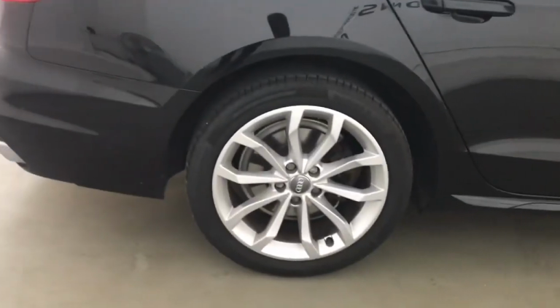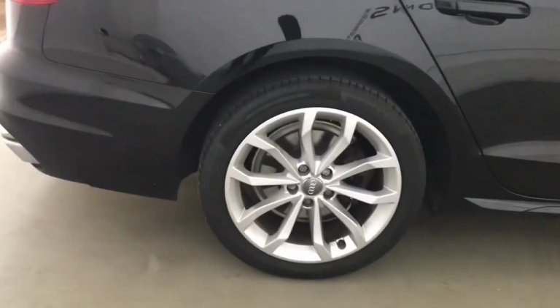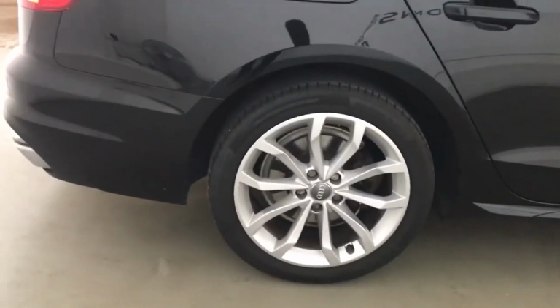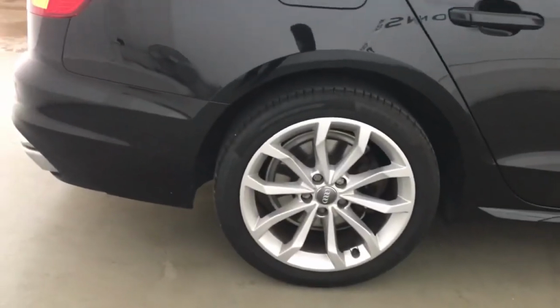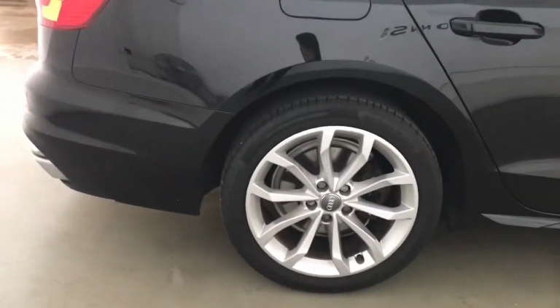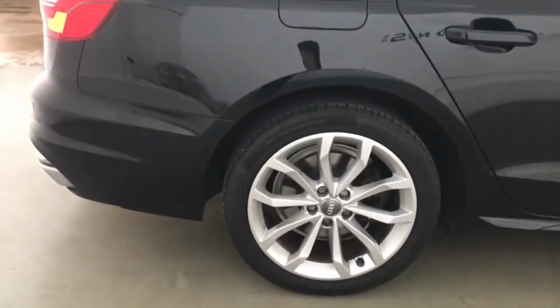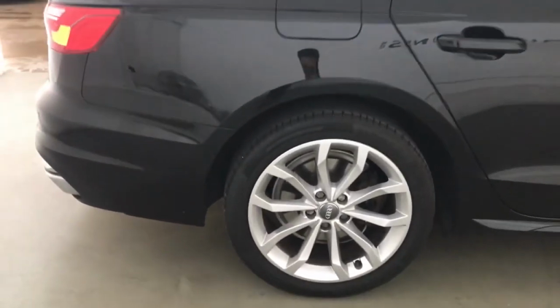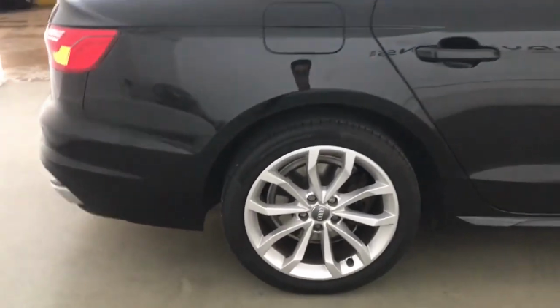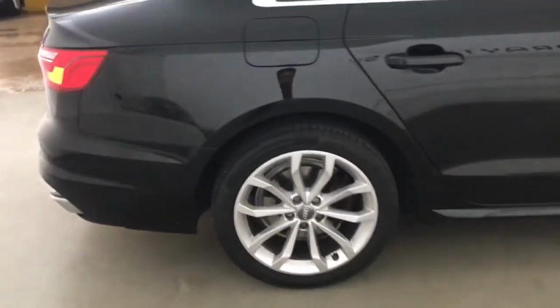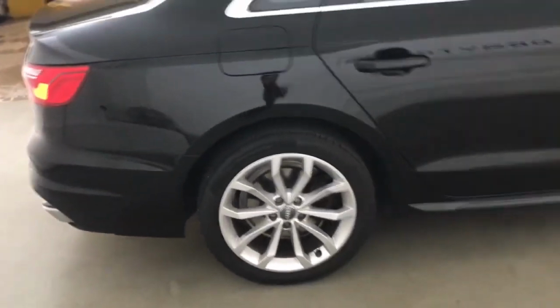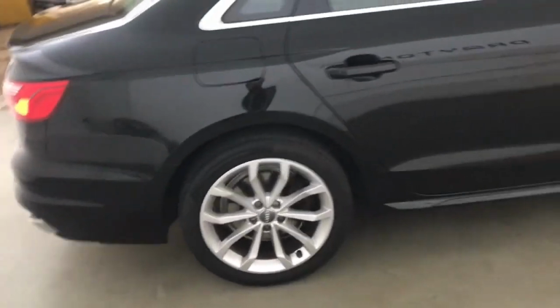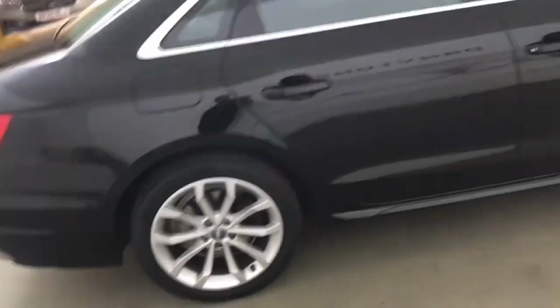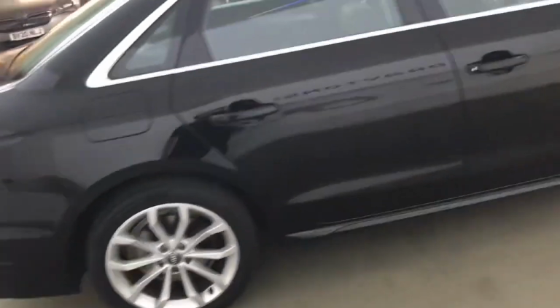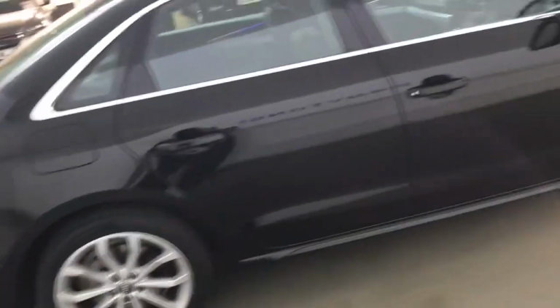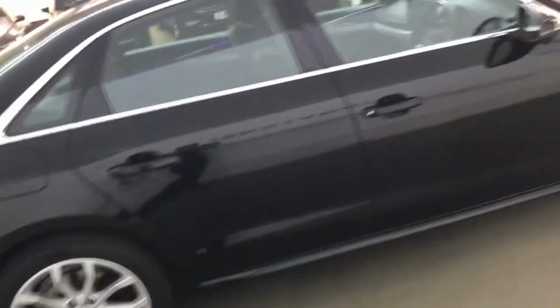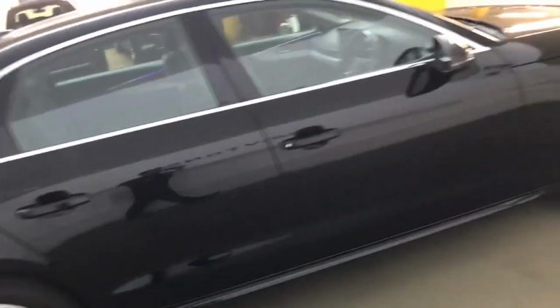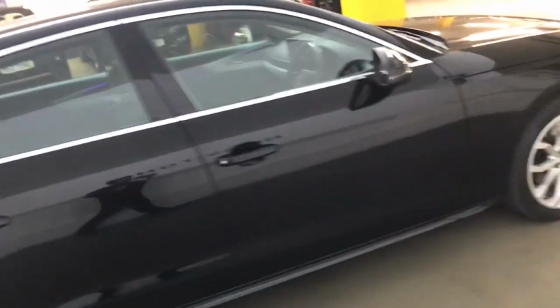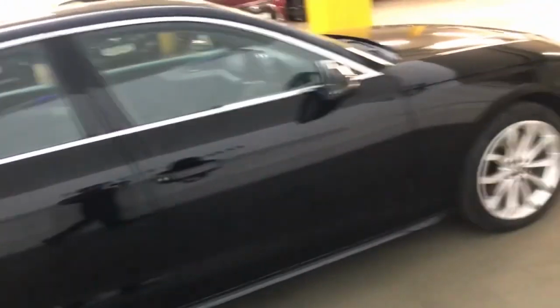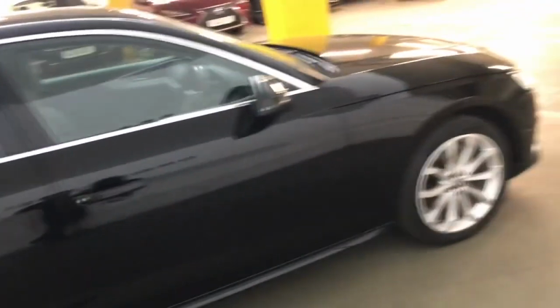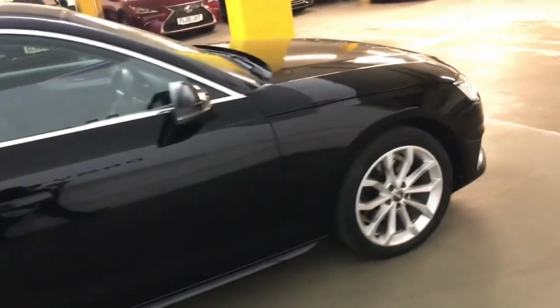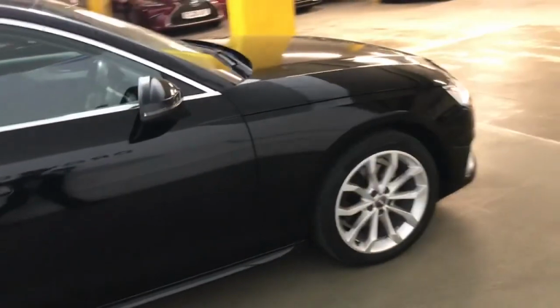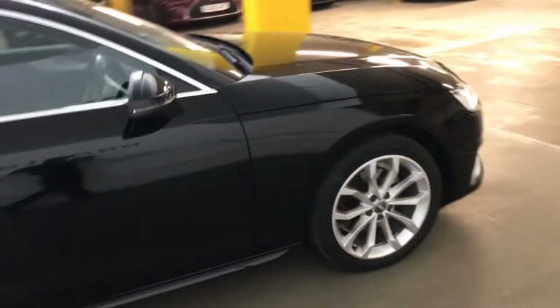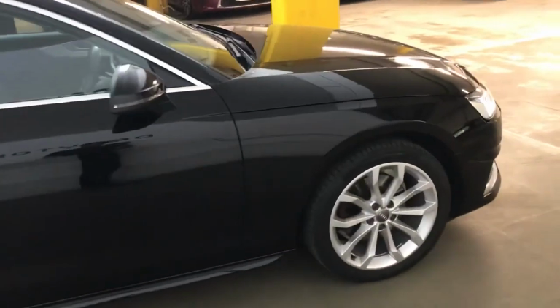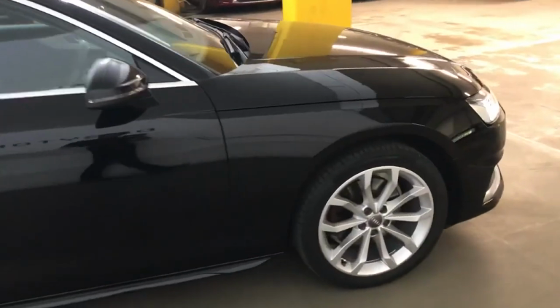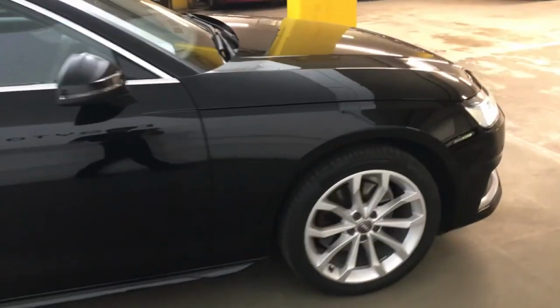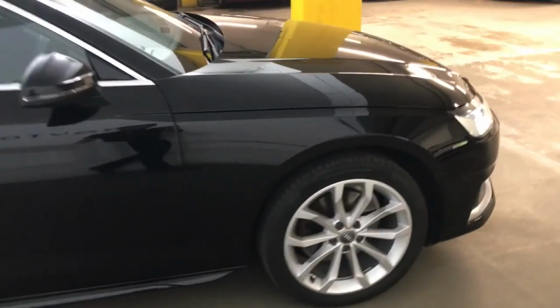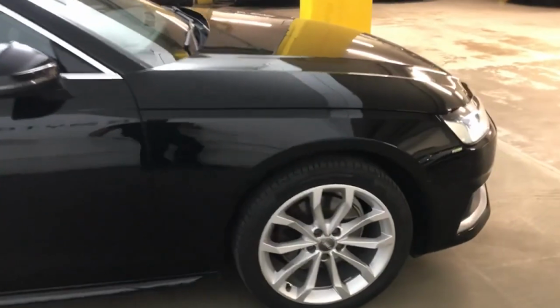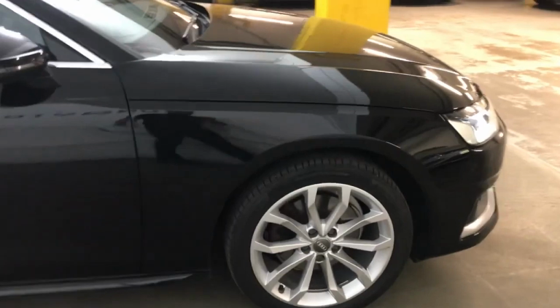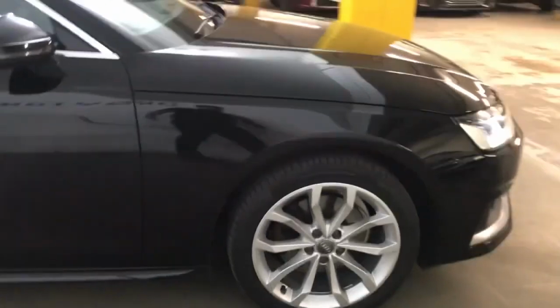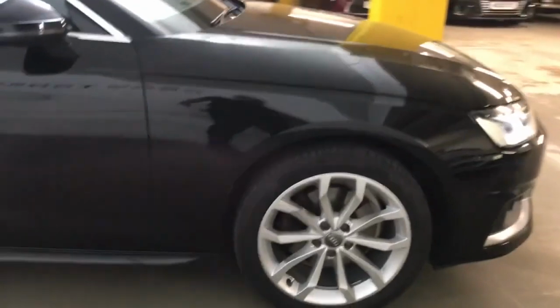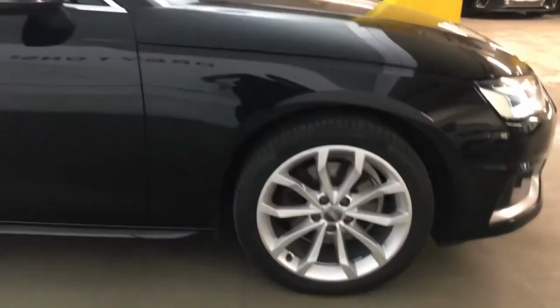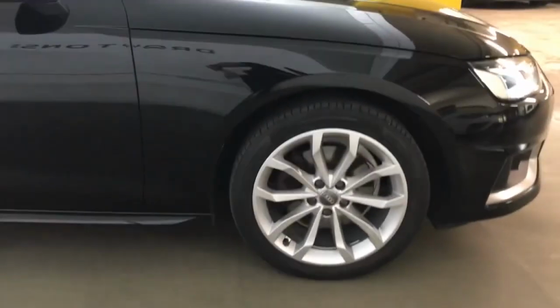This car has got MOT until July 2024 and will come with a full Audi service history.